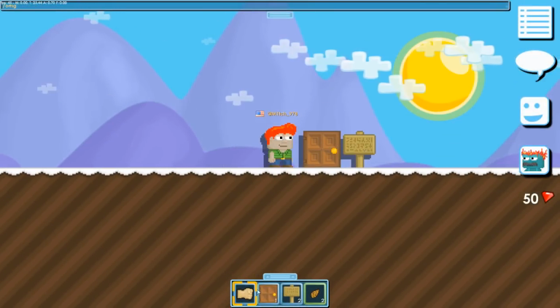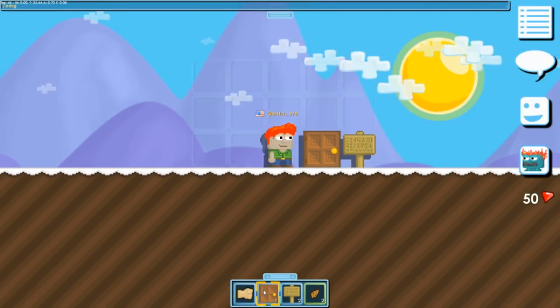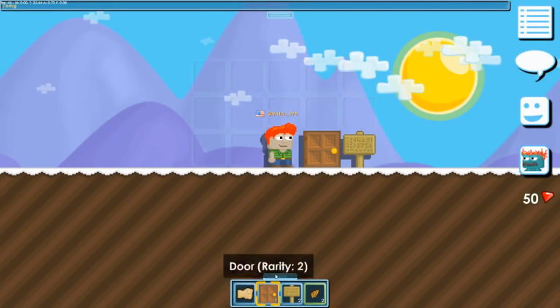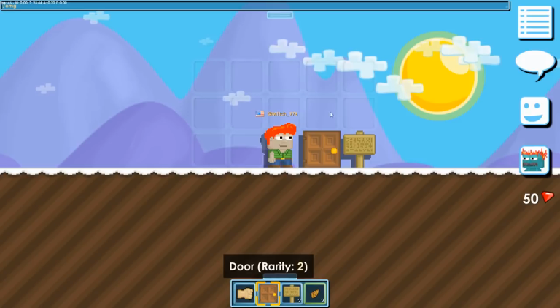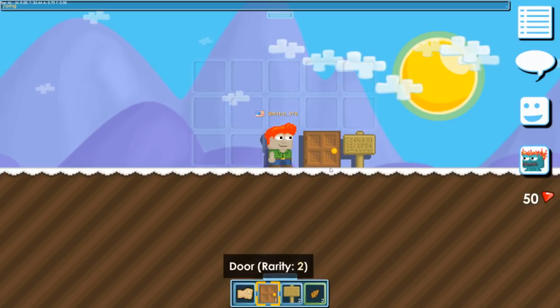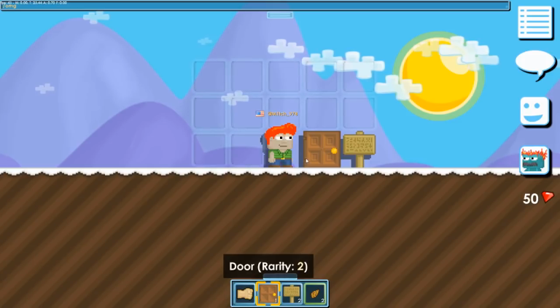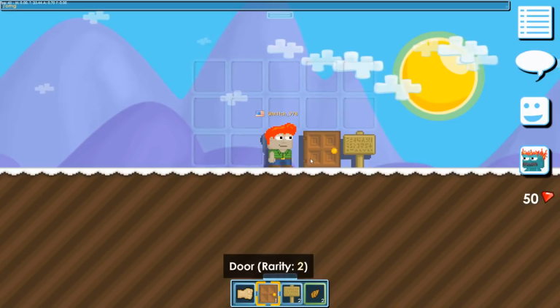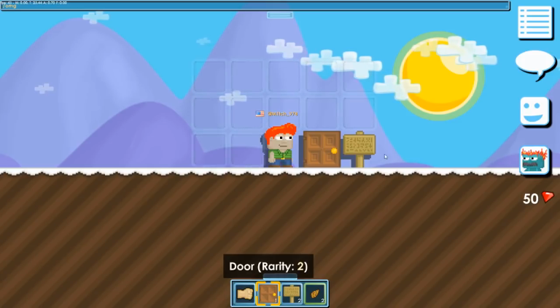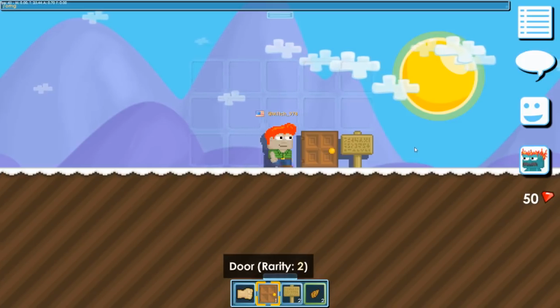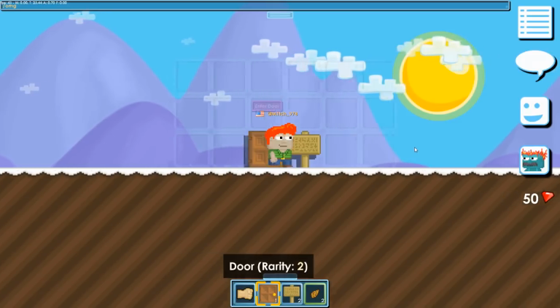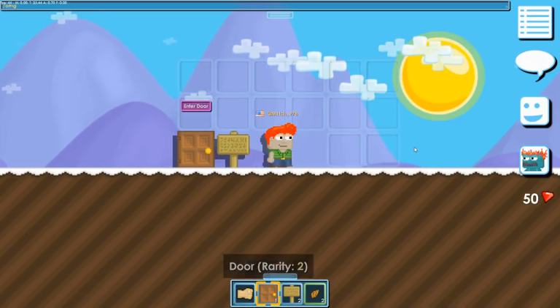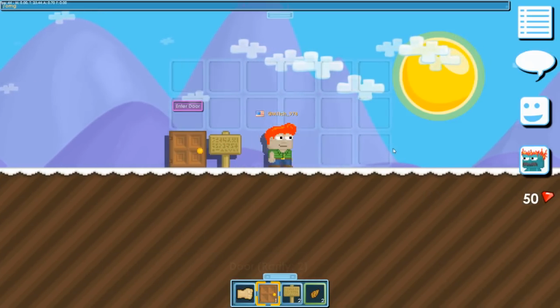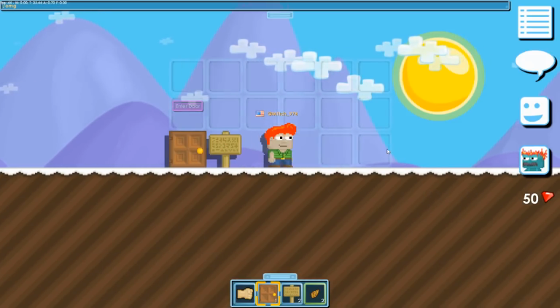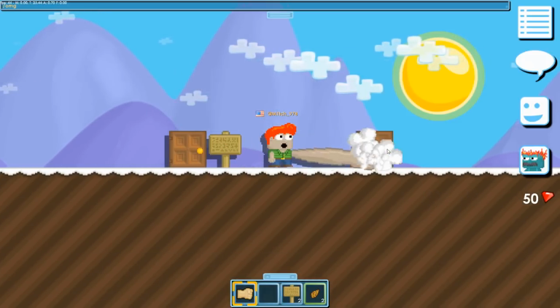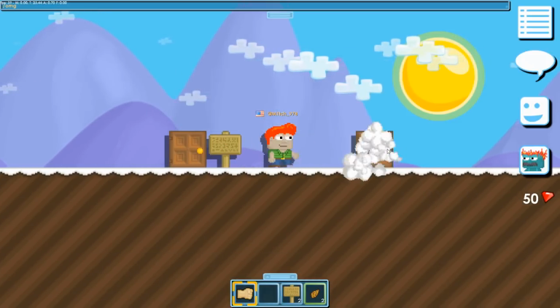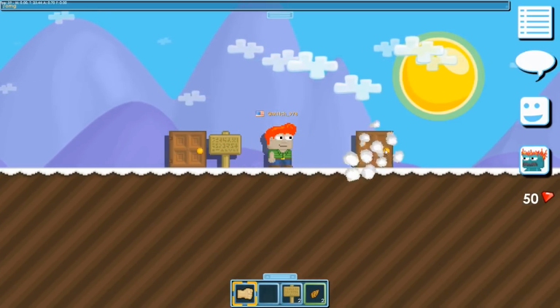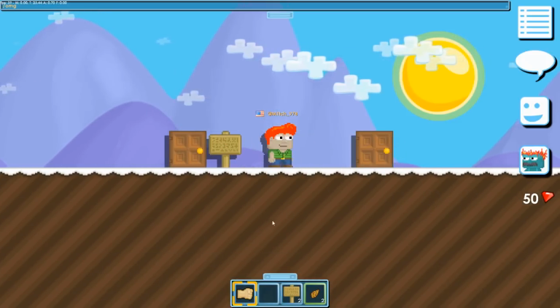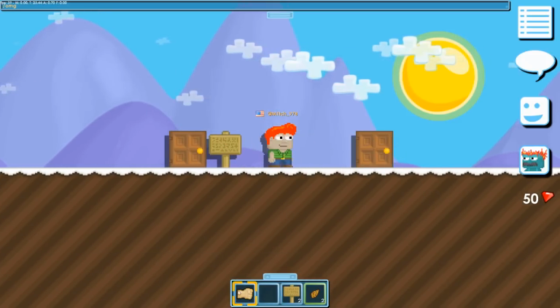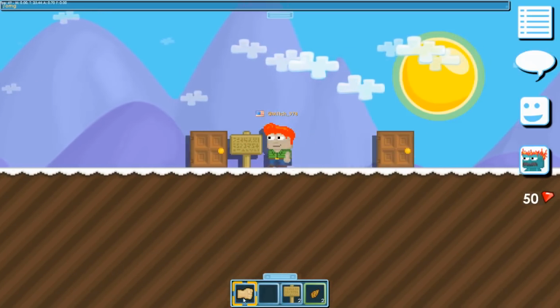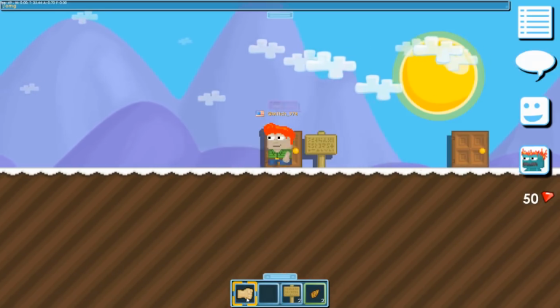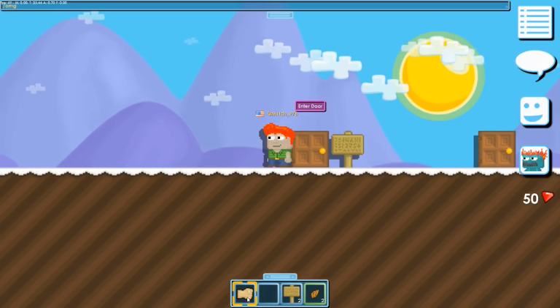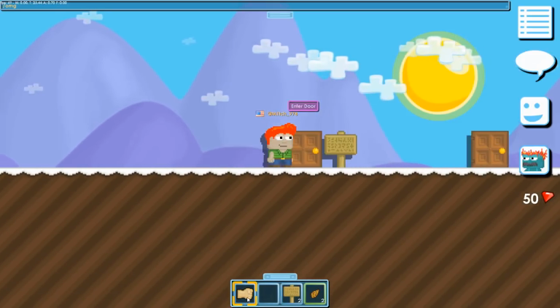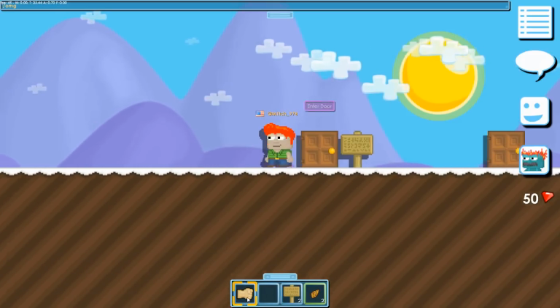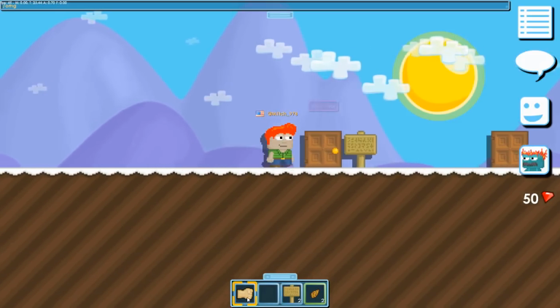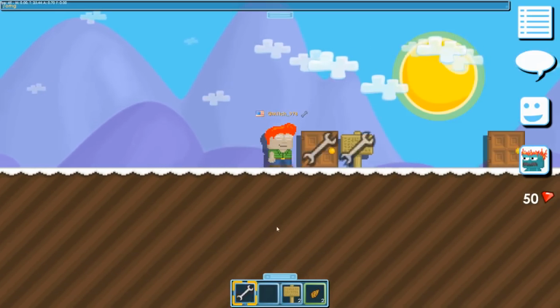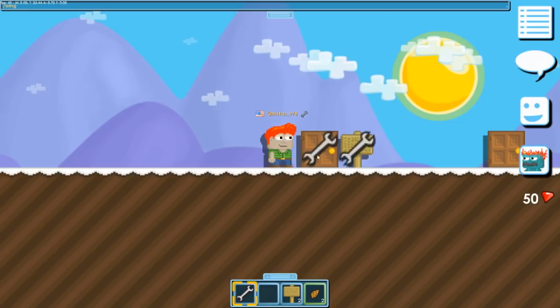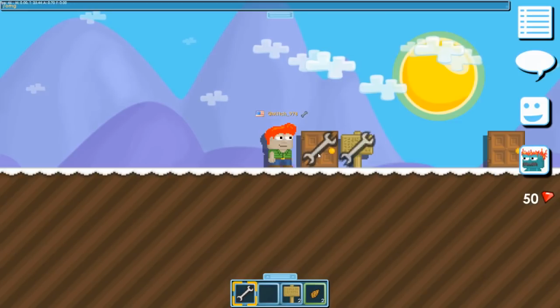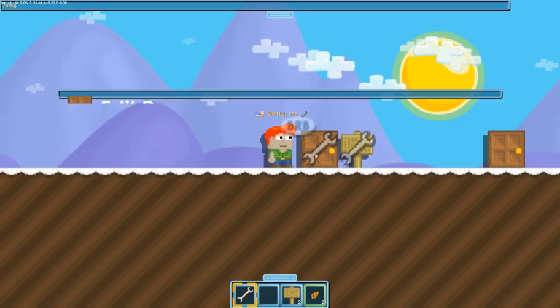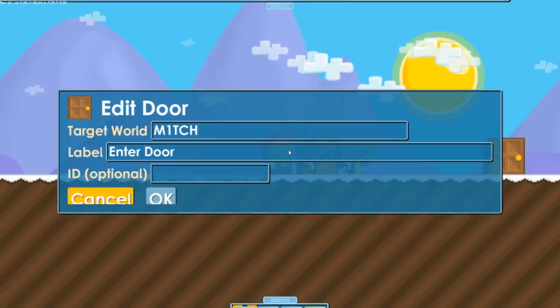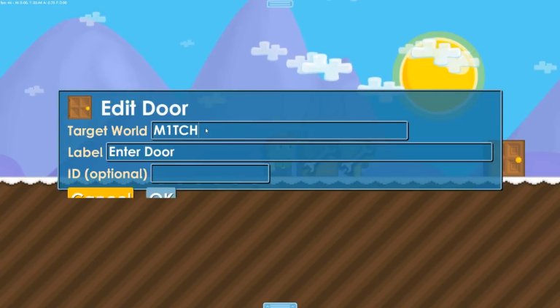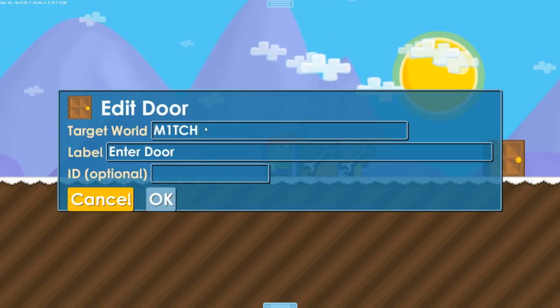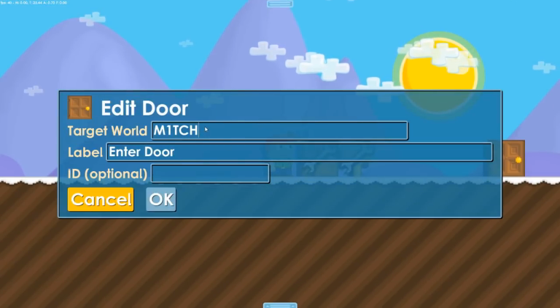Now let's build another door nearby. We can use the wrench to edit not only the world but the targeted door on the desired world as well.